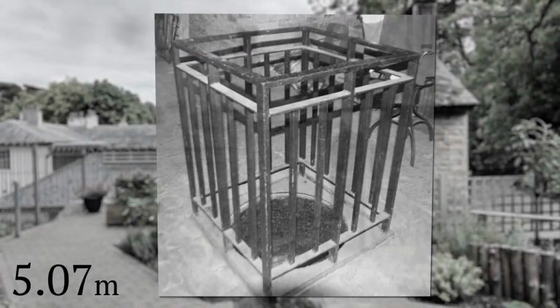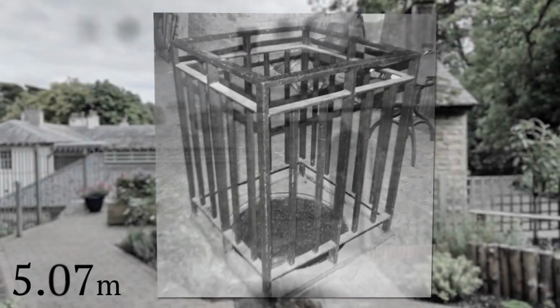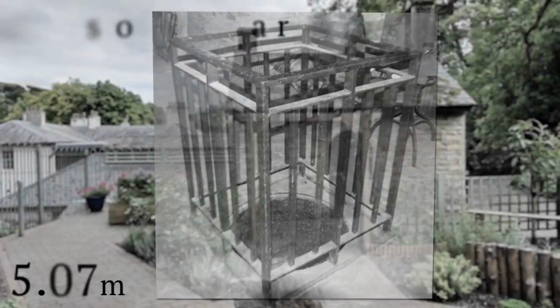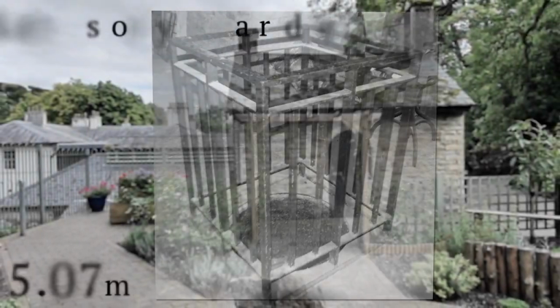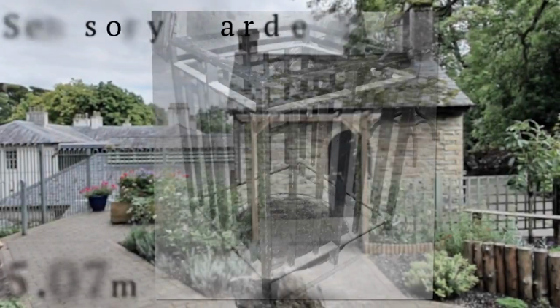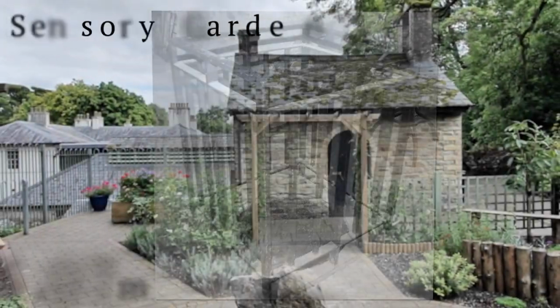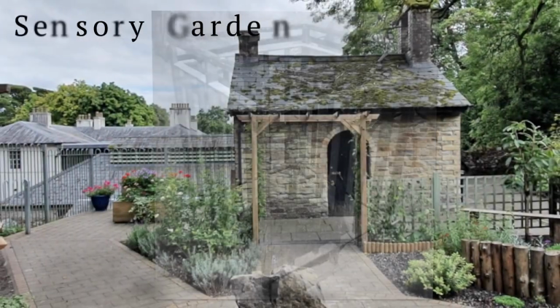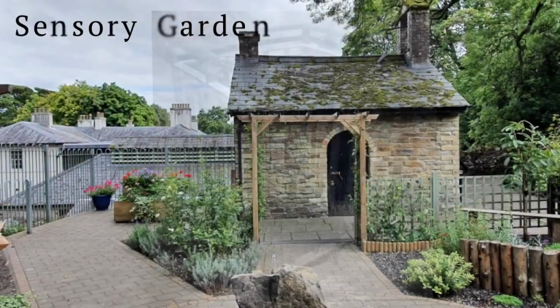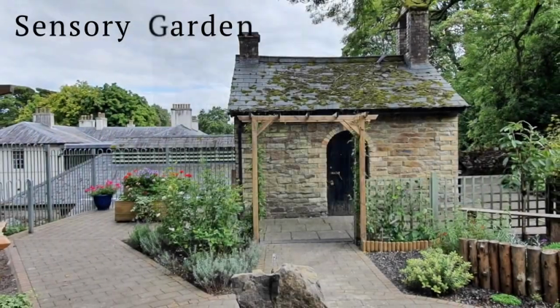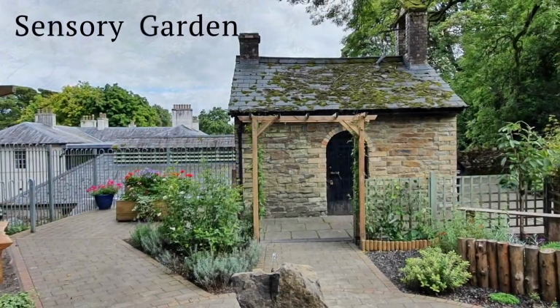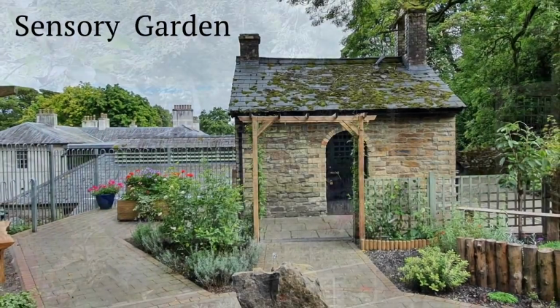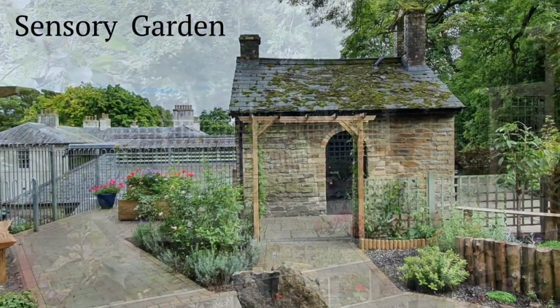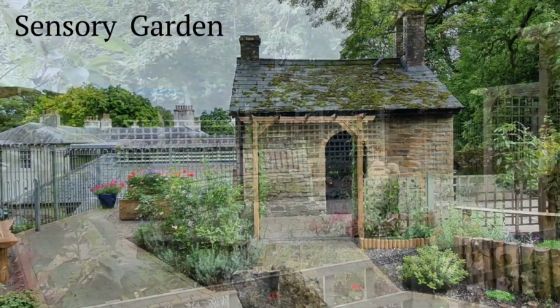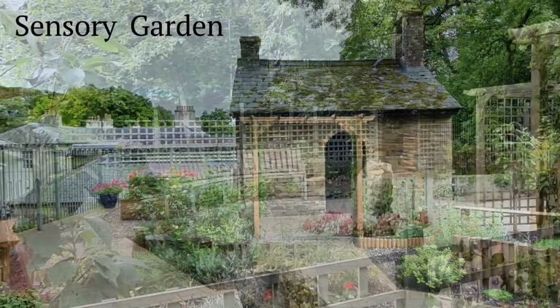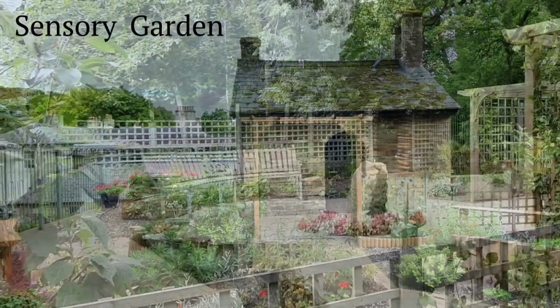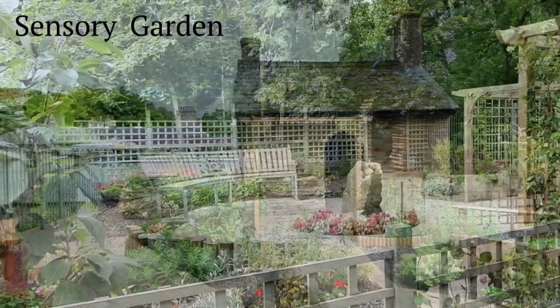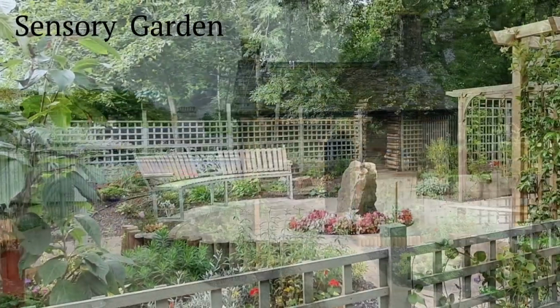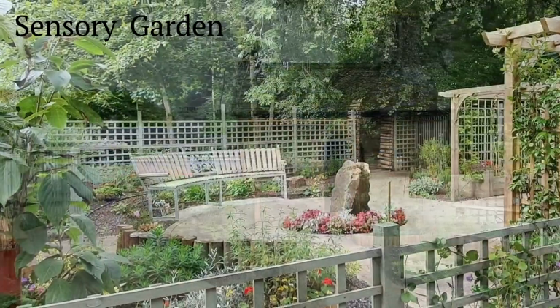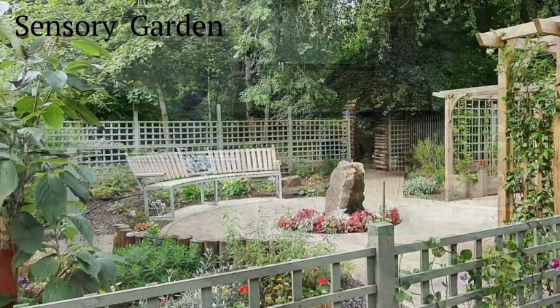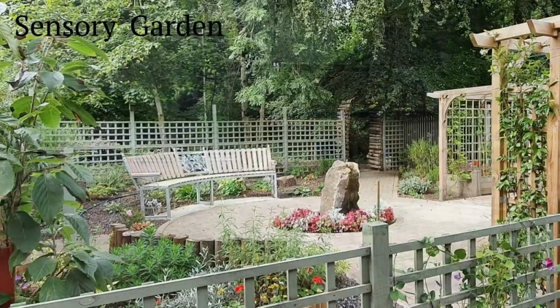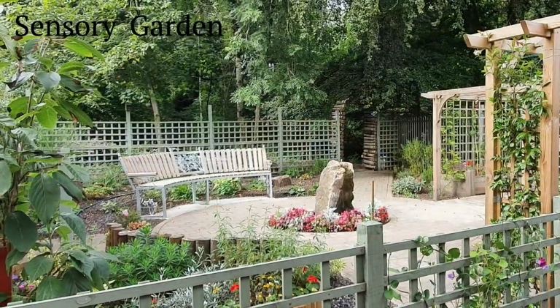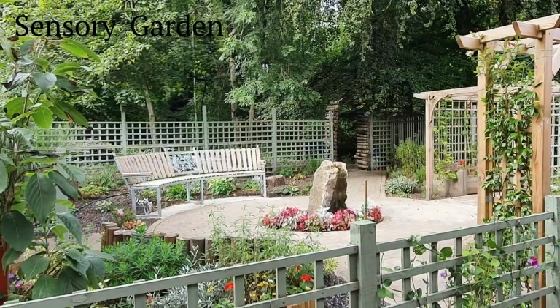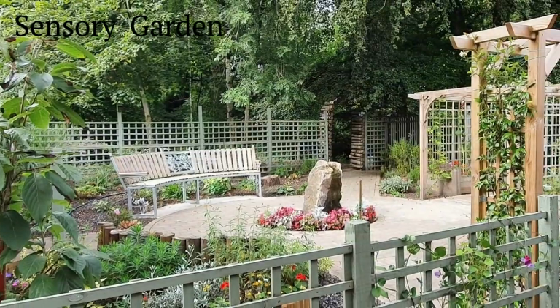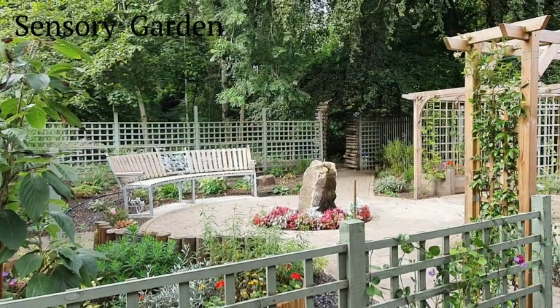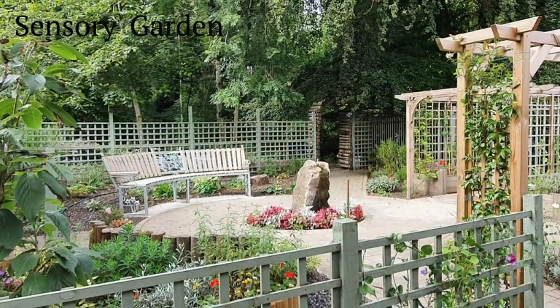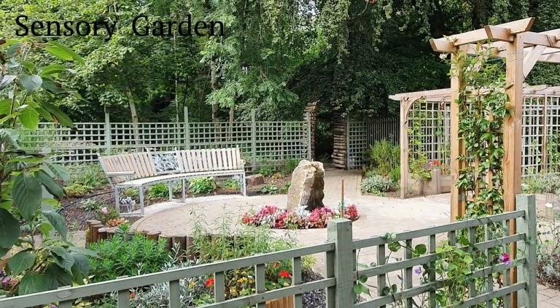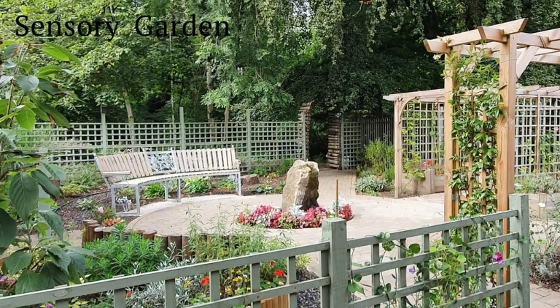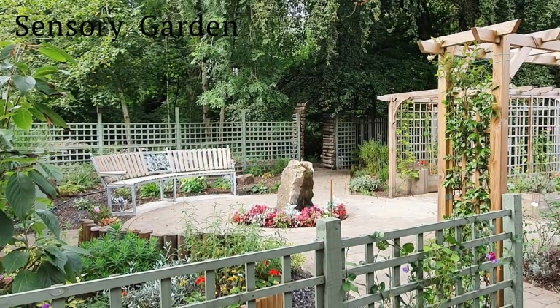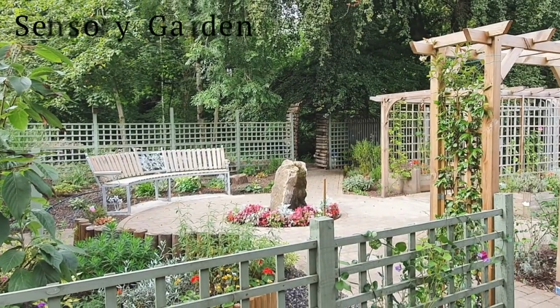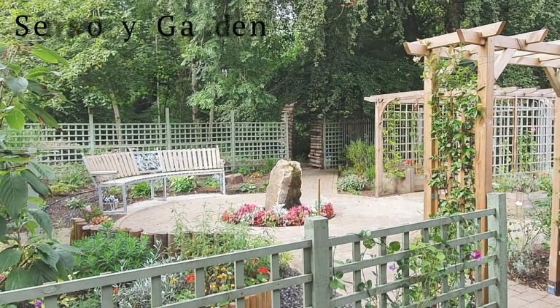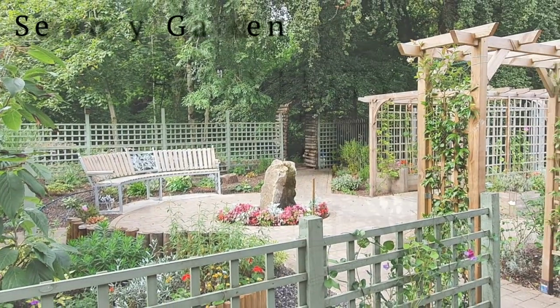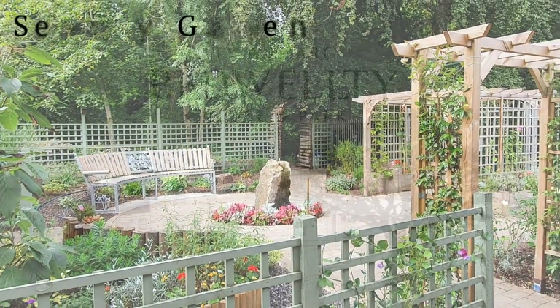Outside the ice house, you can now take some time to sit in the newly erected sensory garden.